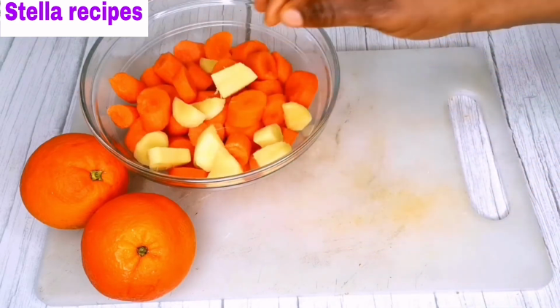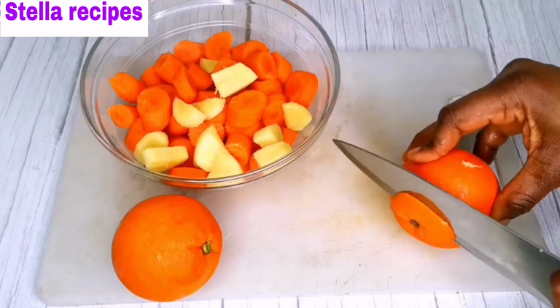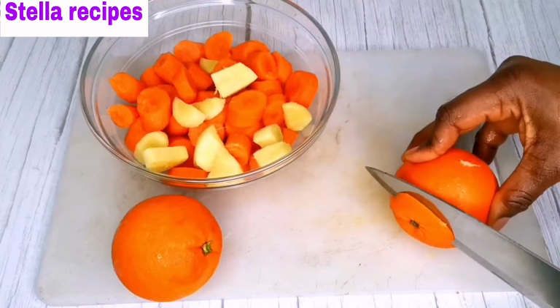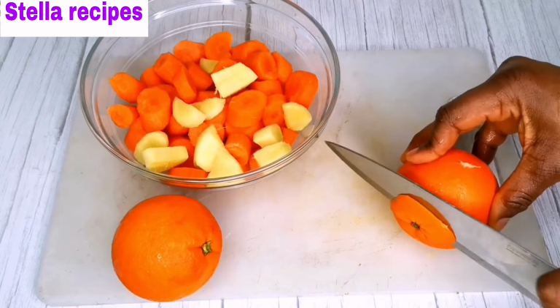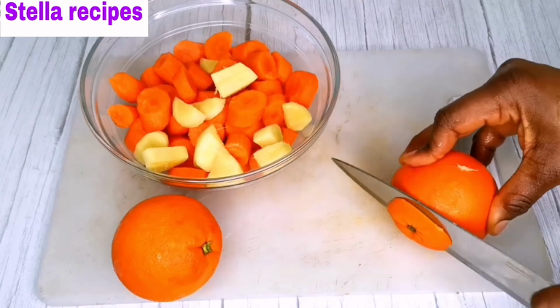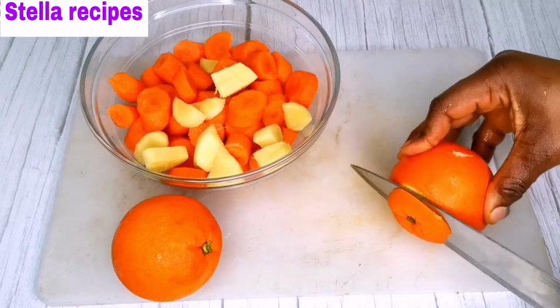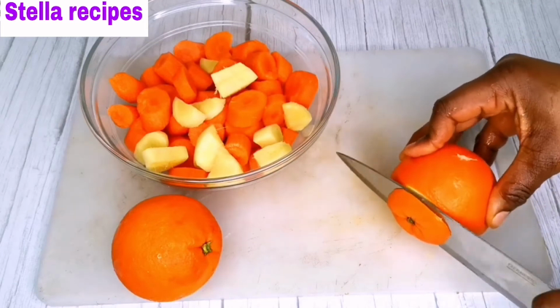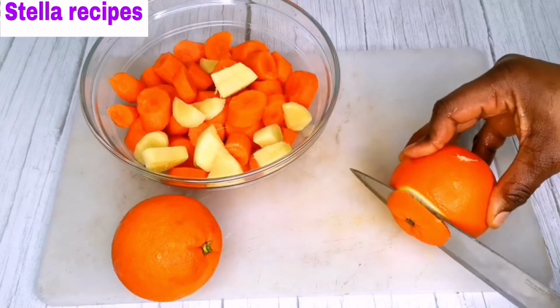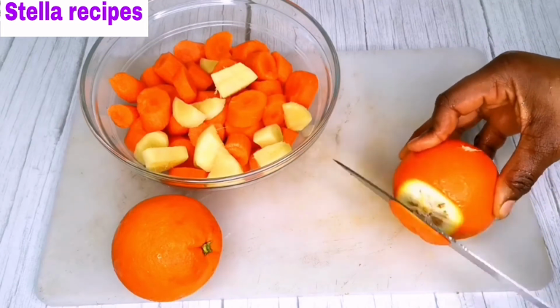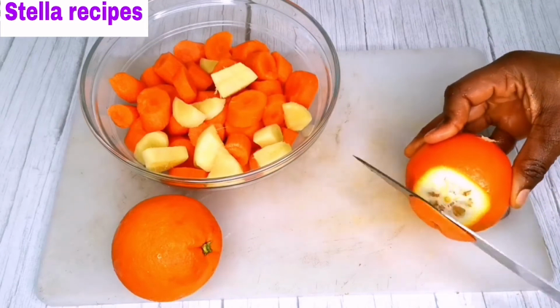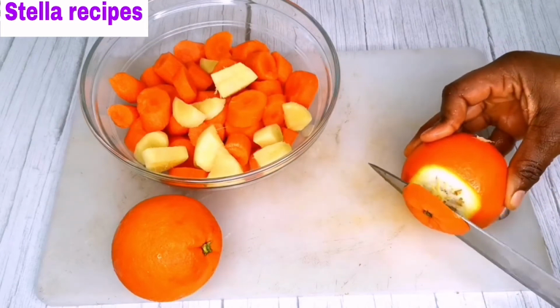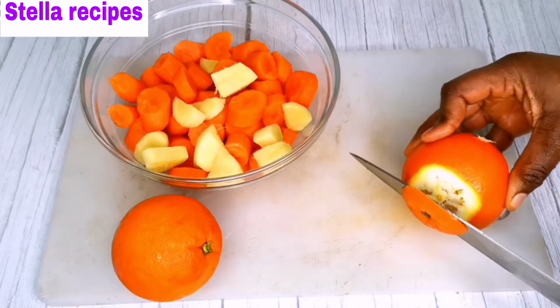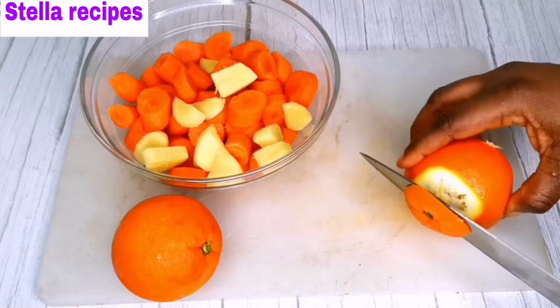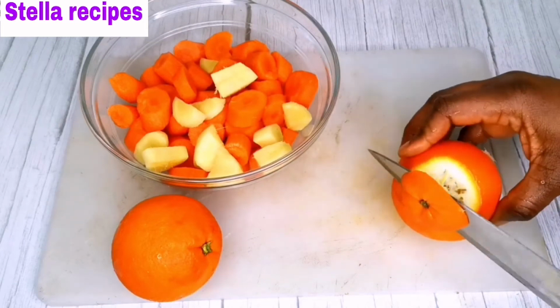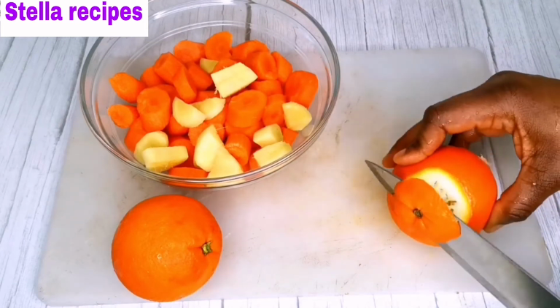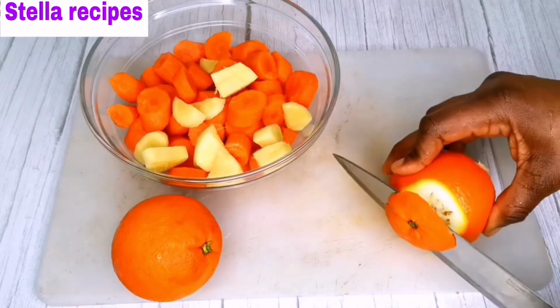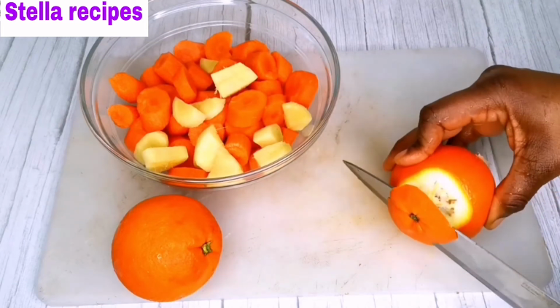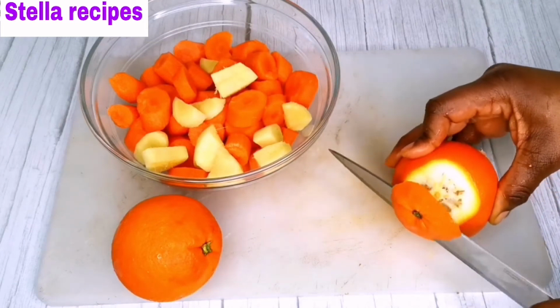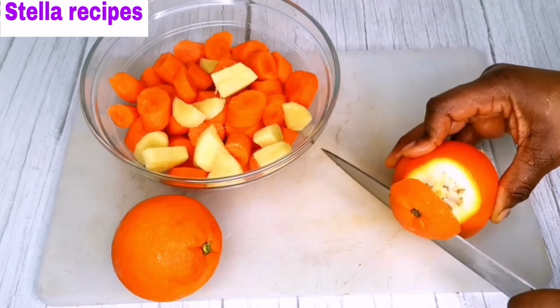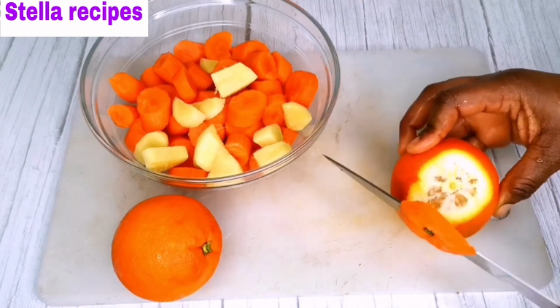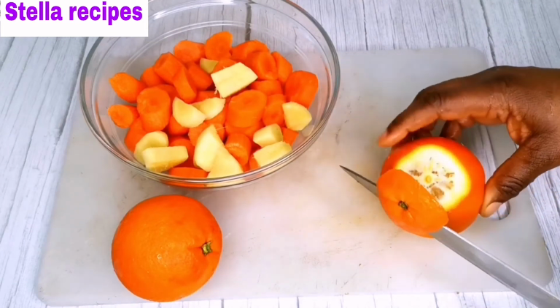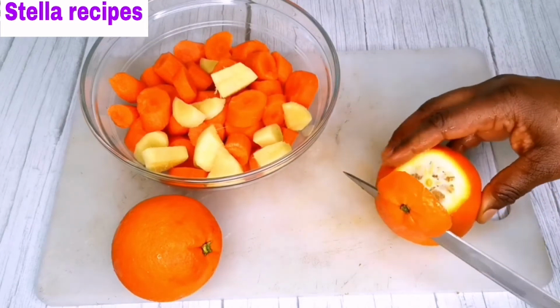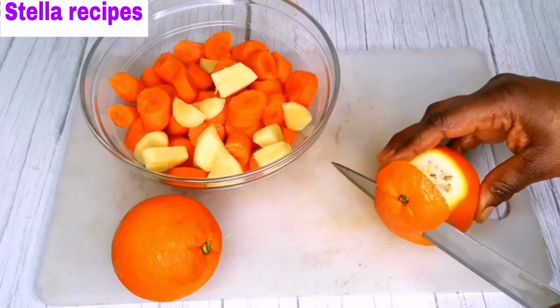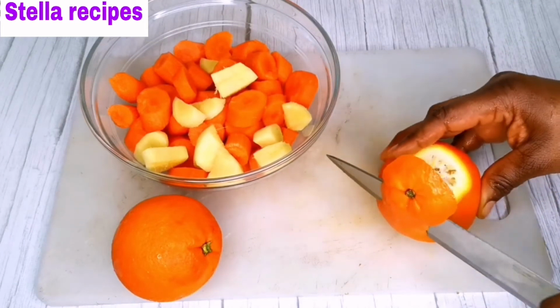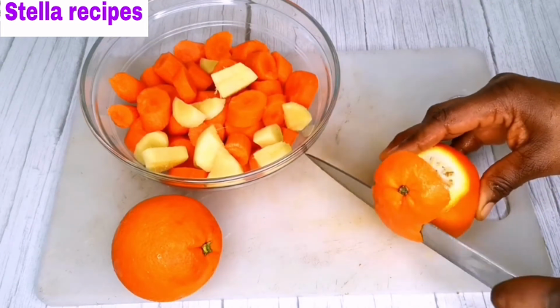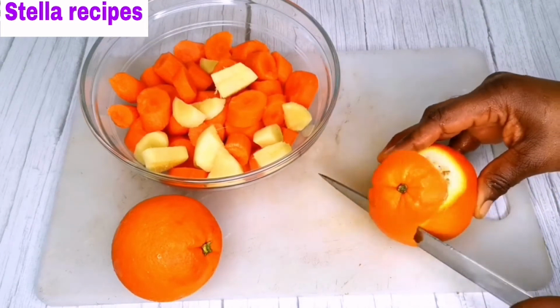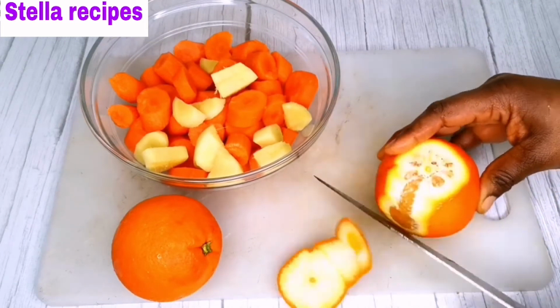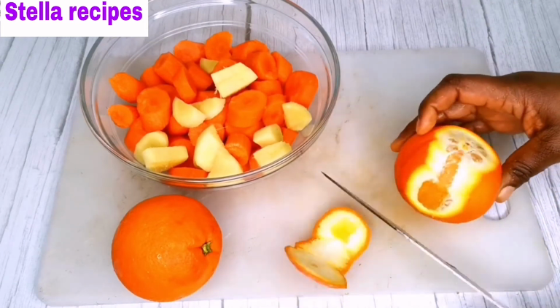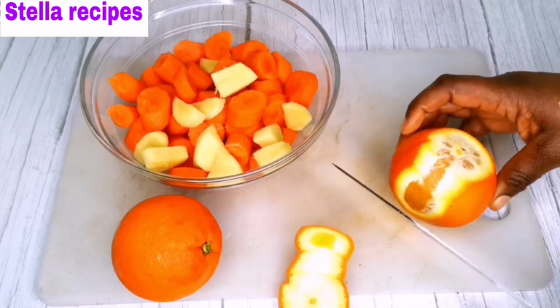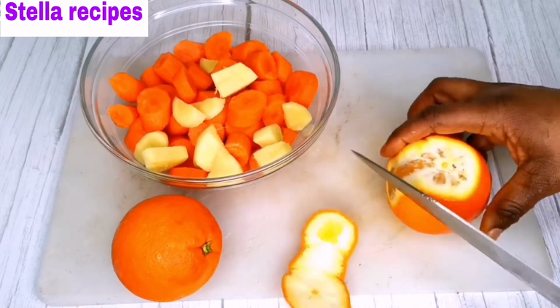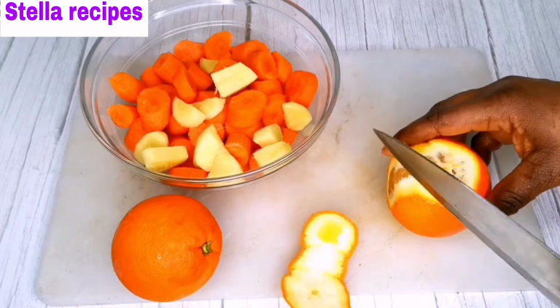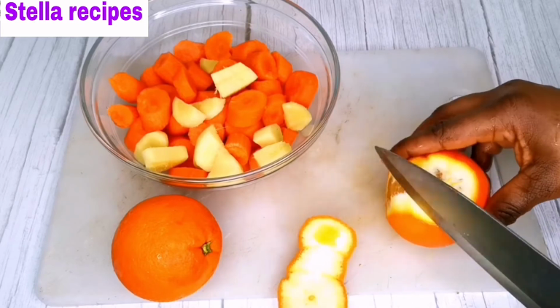I will peel off the skin of the orange and cut them into little sizes.